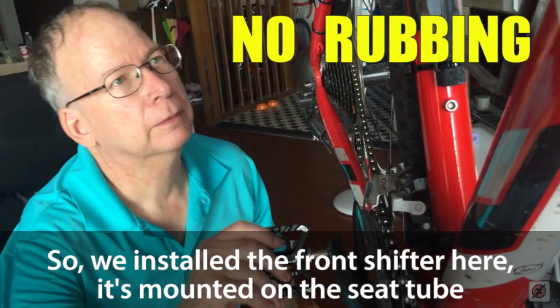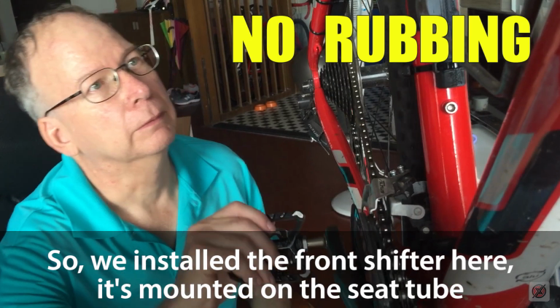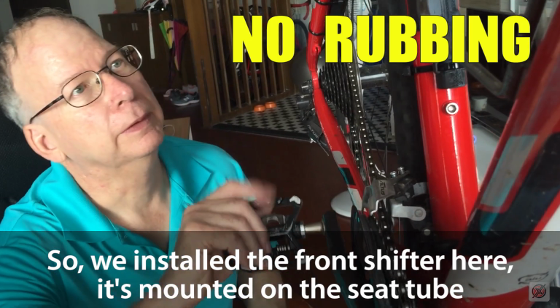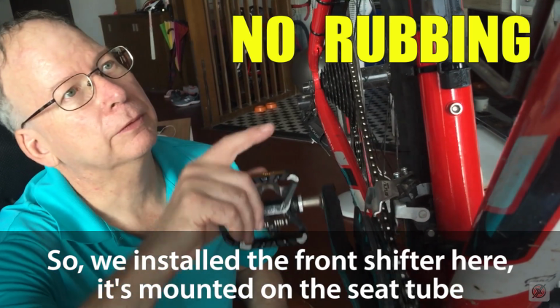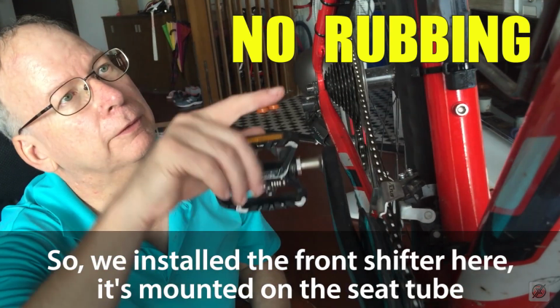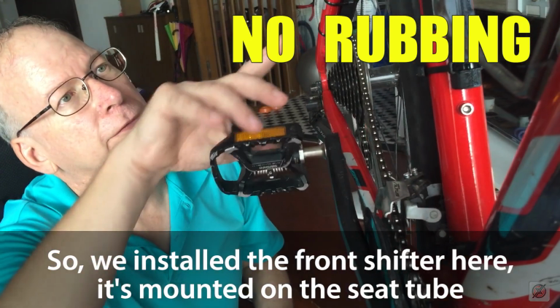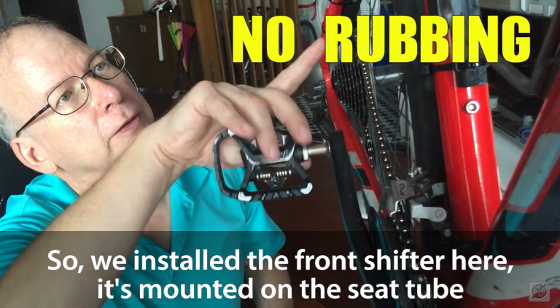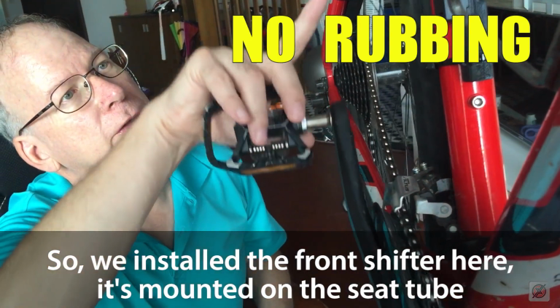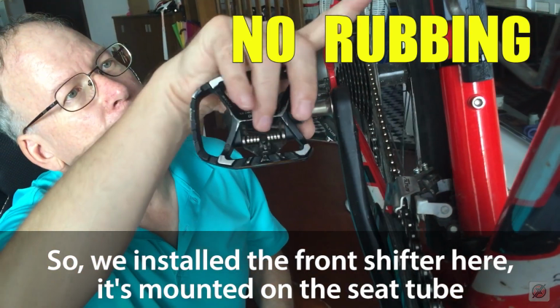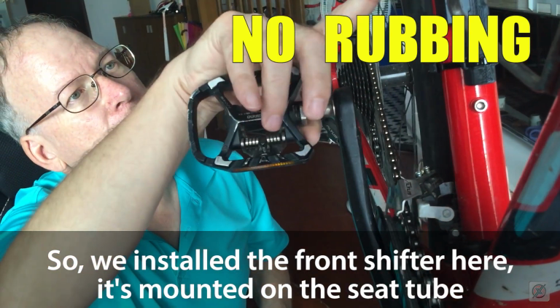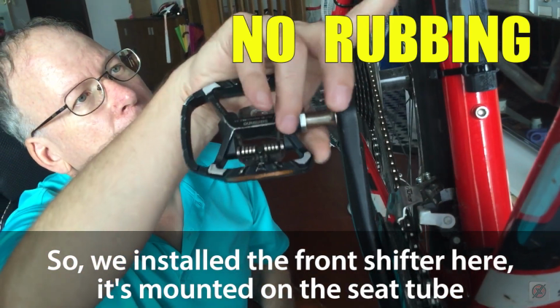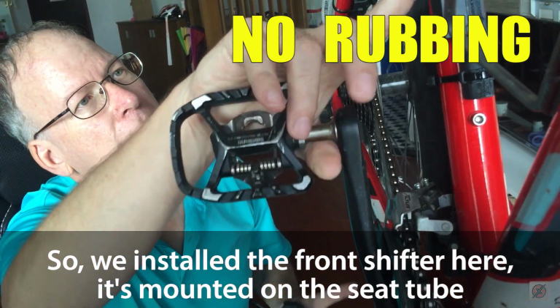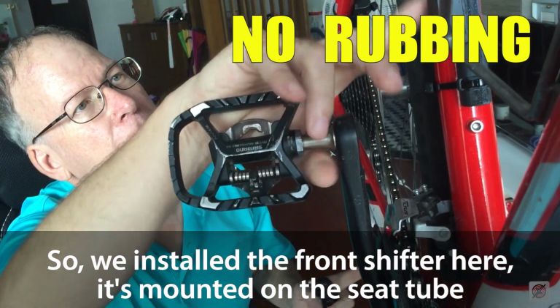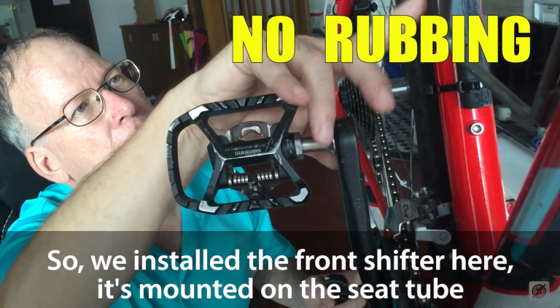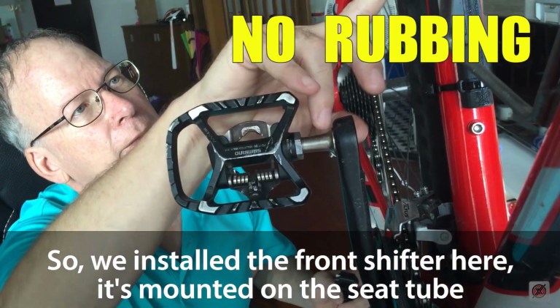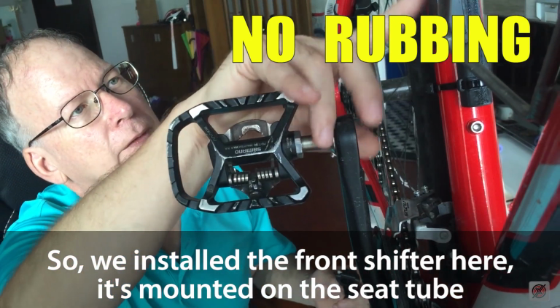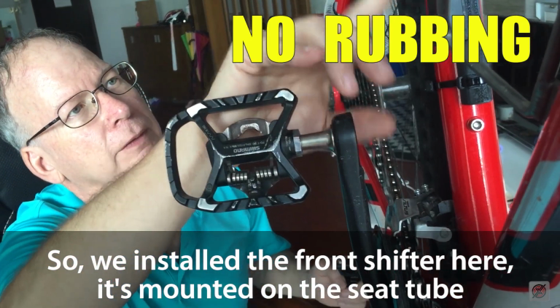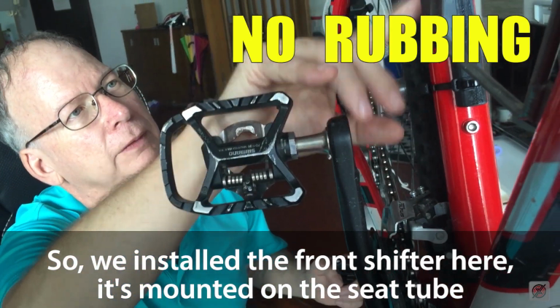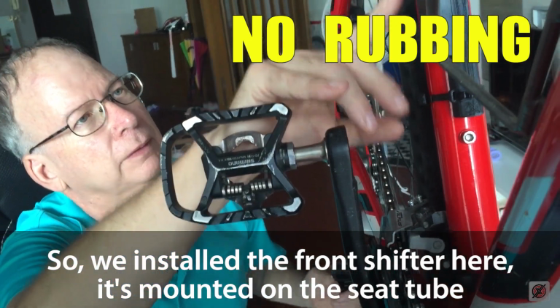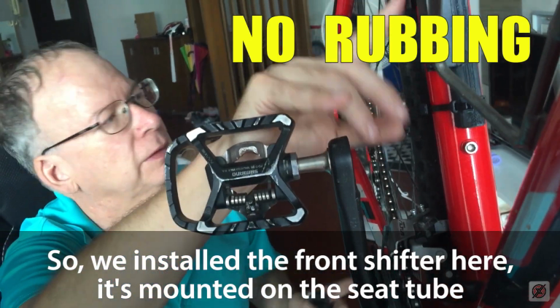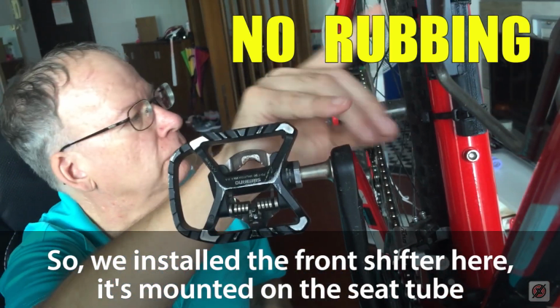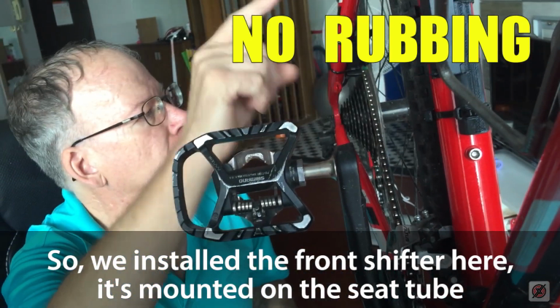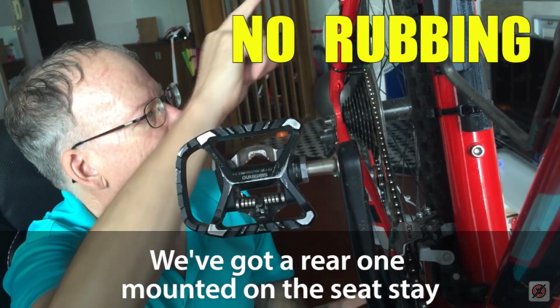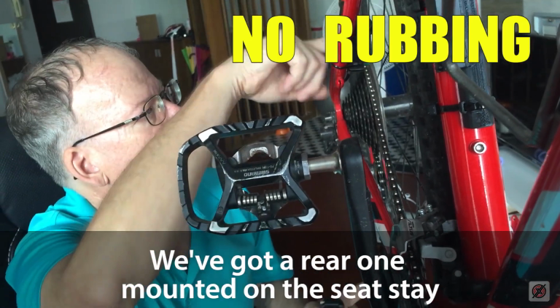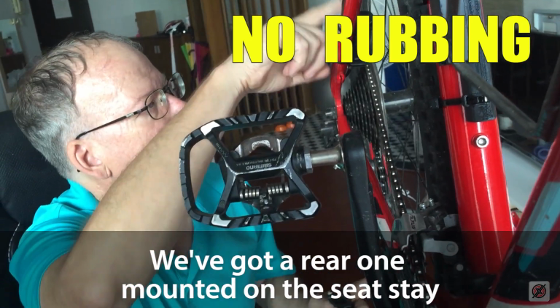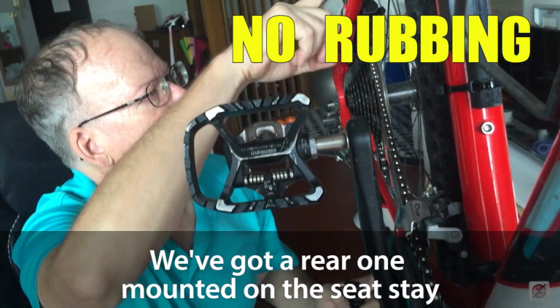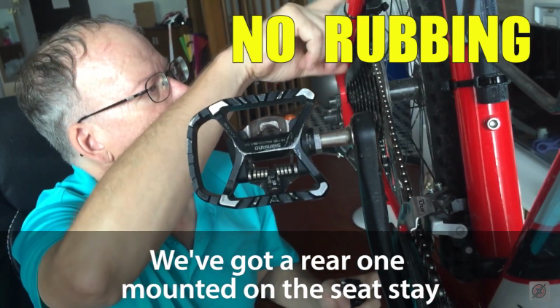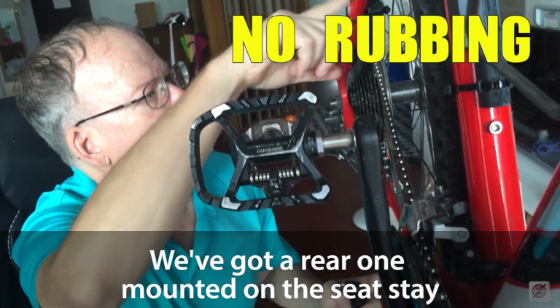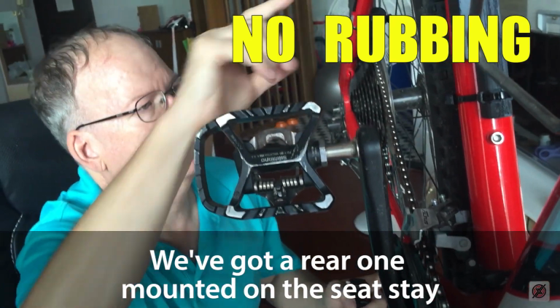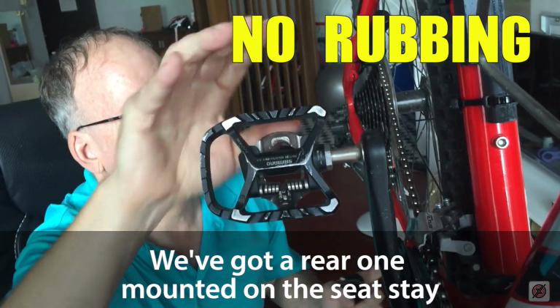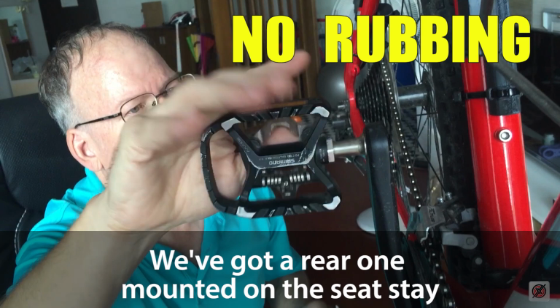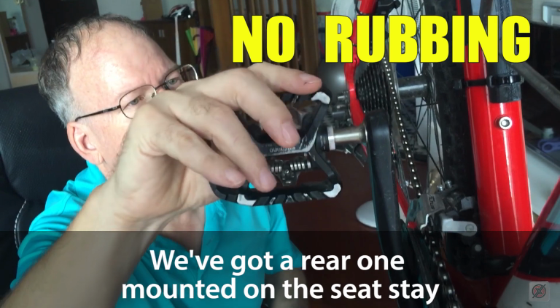We installed the front shifter here, mounted on the seat tube. We got the rear one mounted on the seat stay.